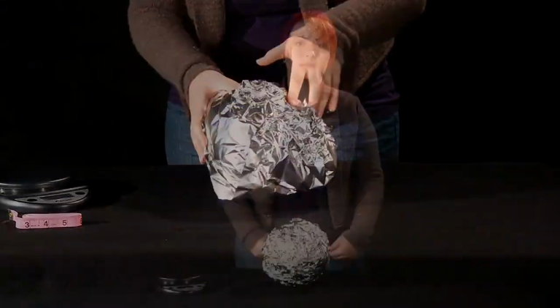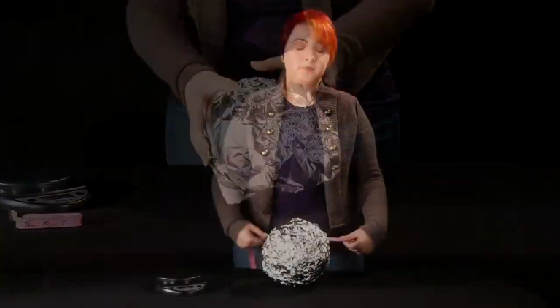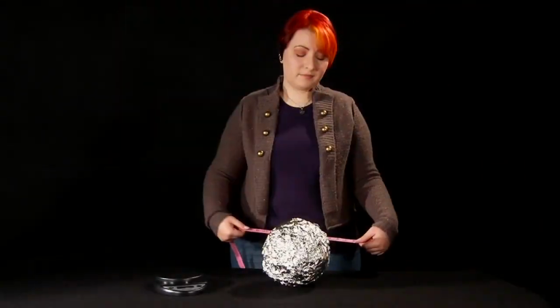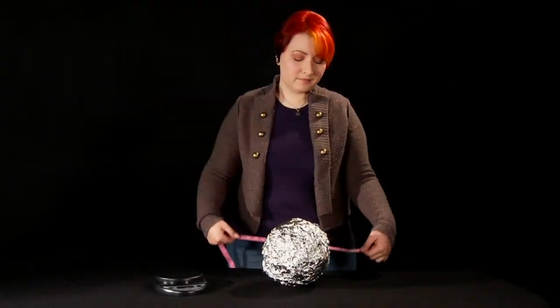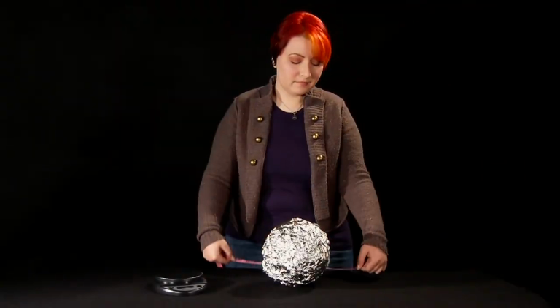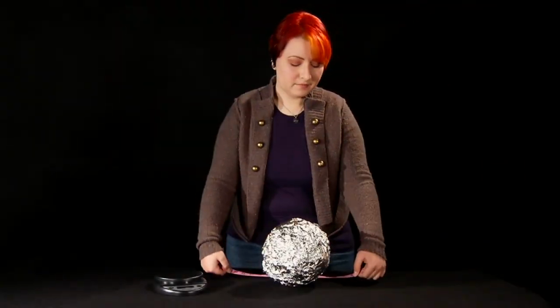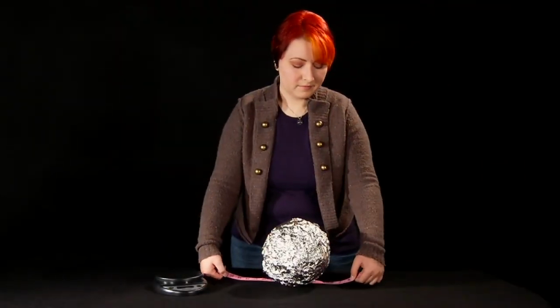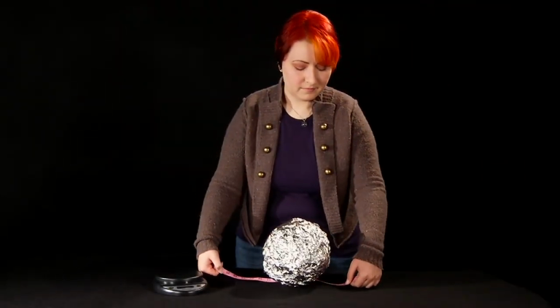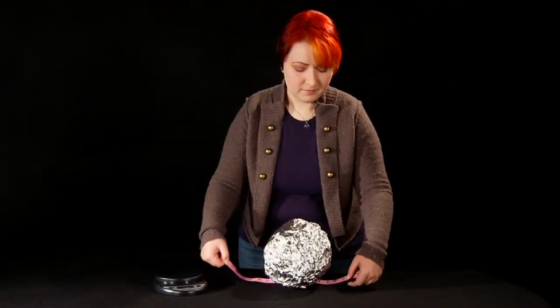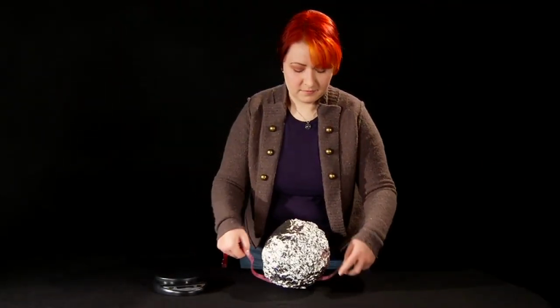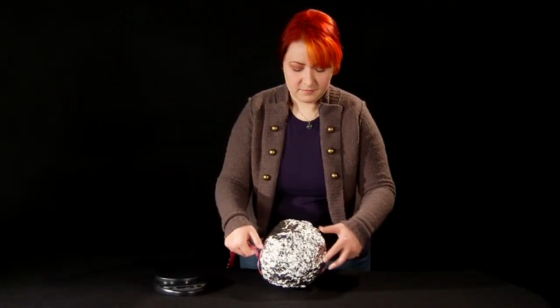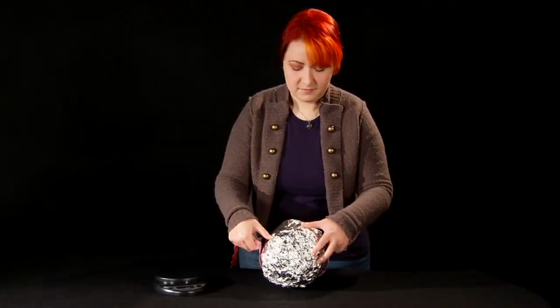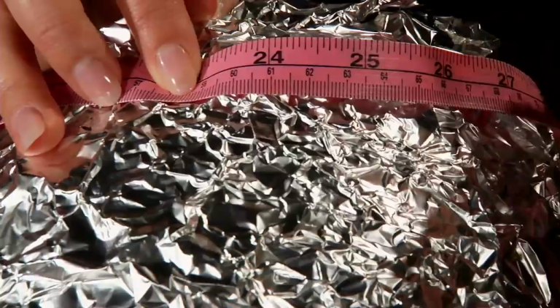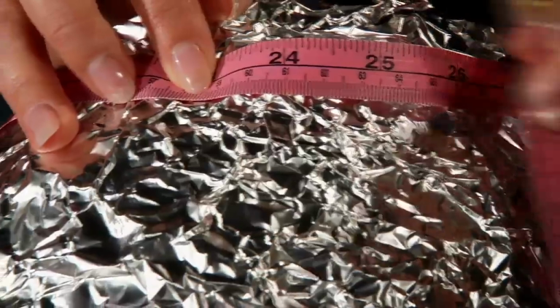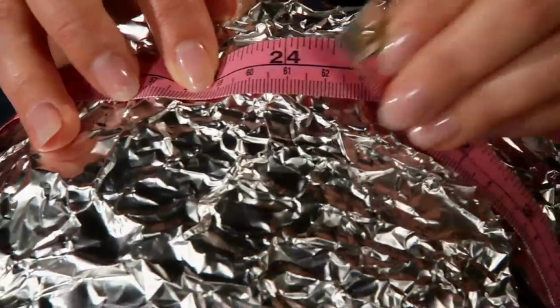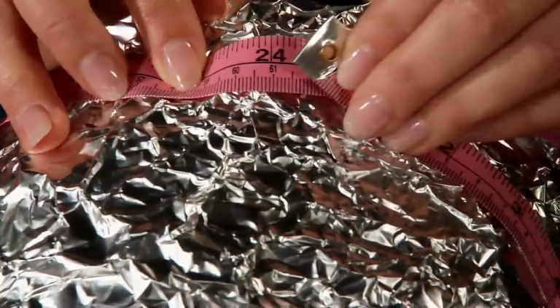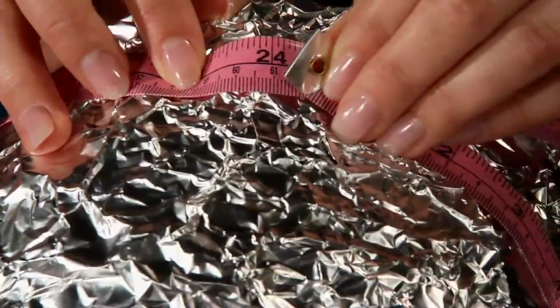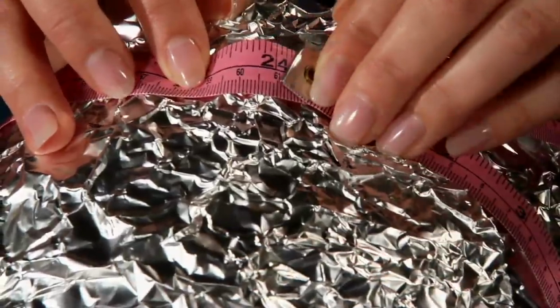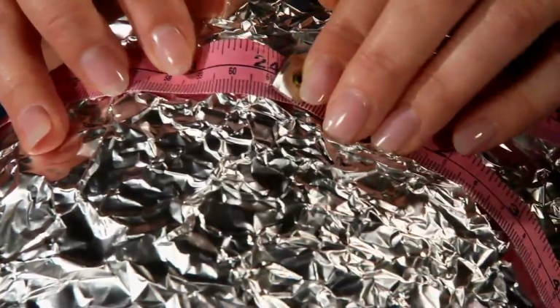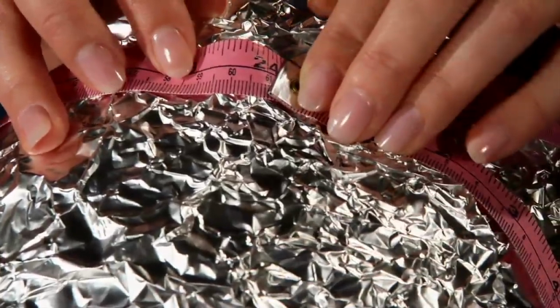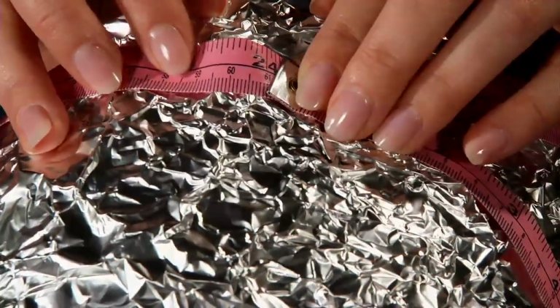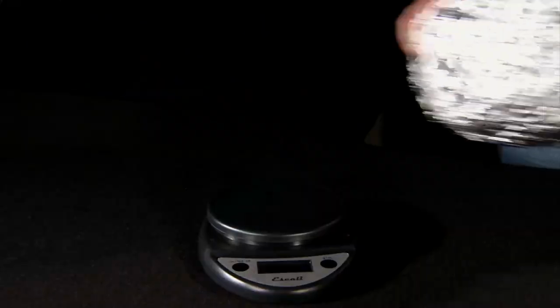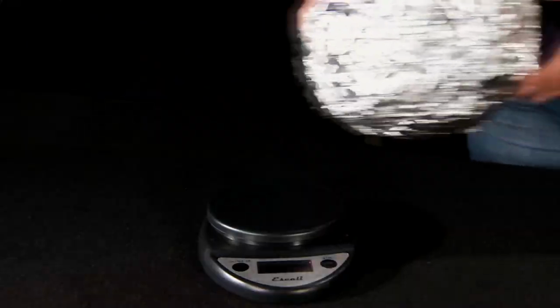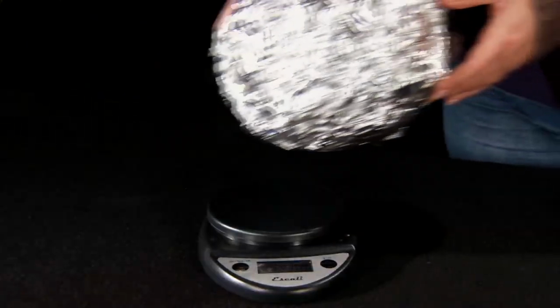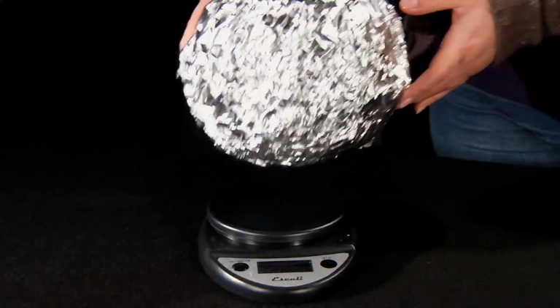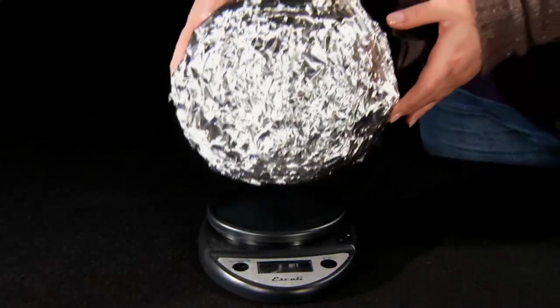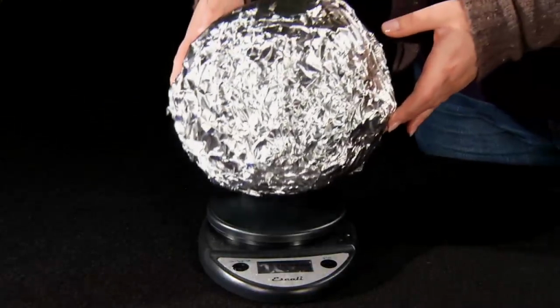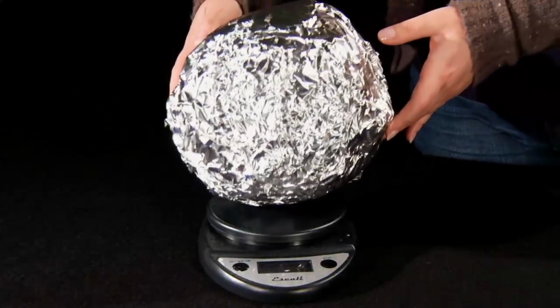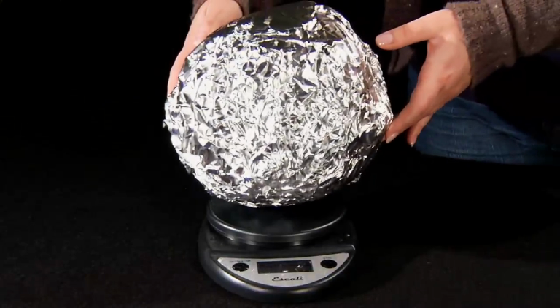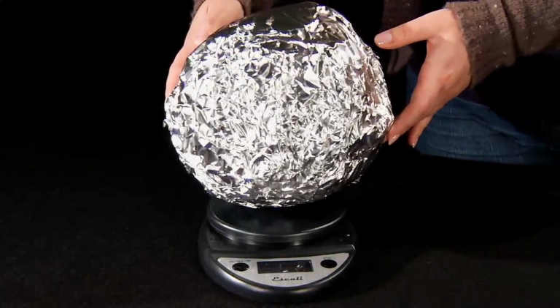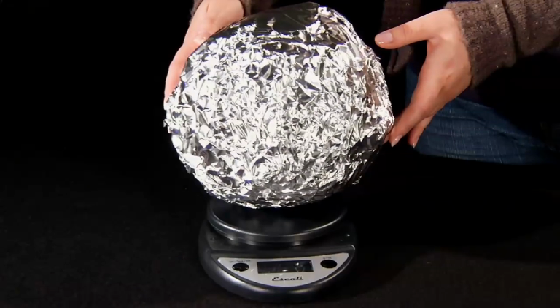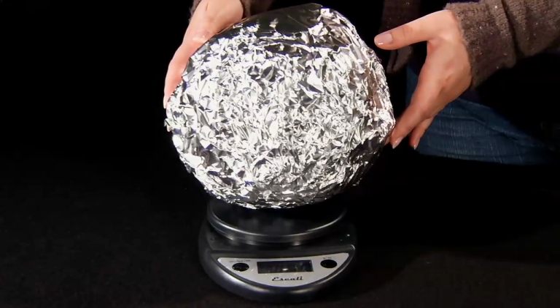Measure the circumference of the balloon with the tape measure and weigh the balloon on the scale. Record your baseline measurements.